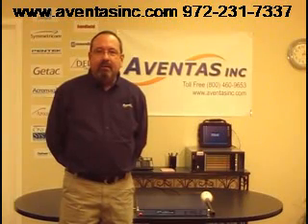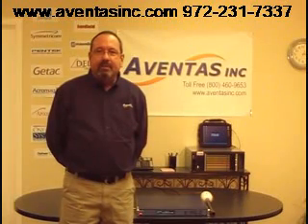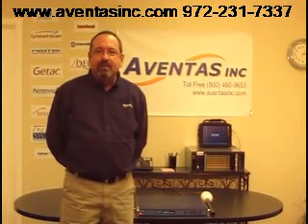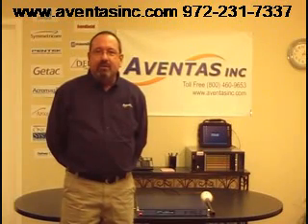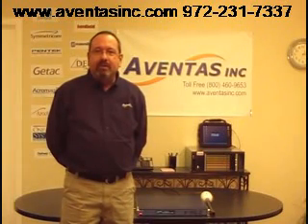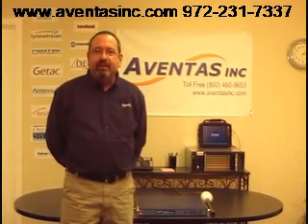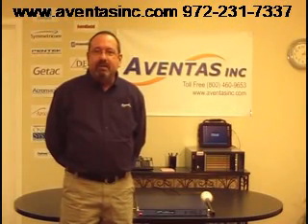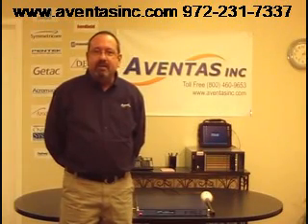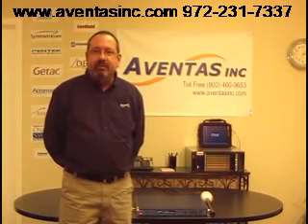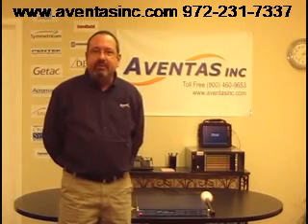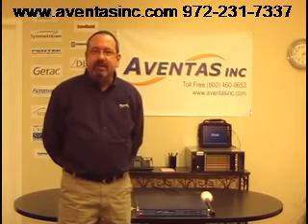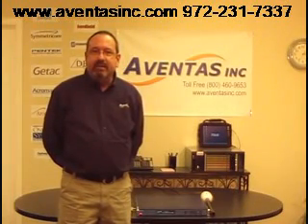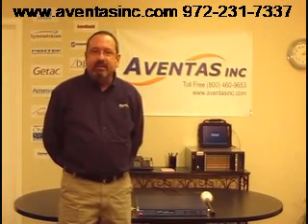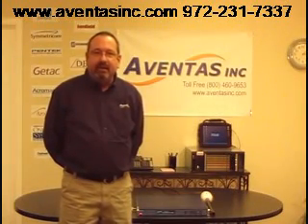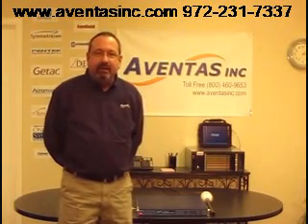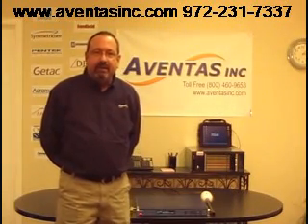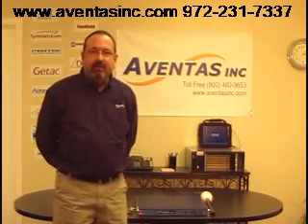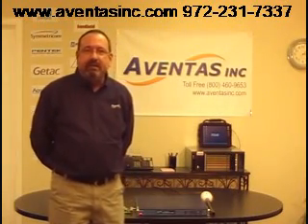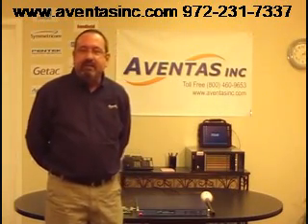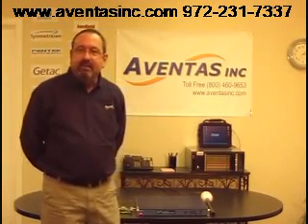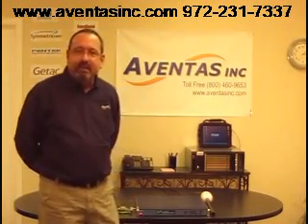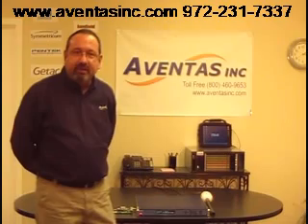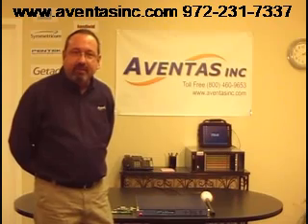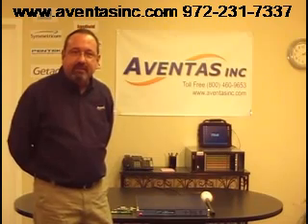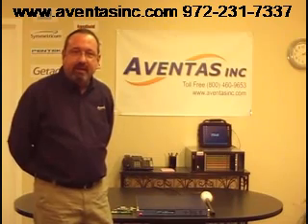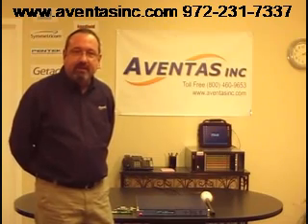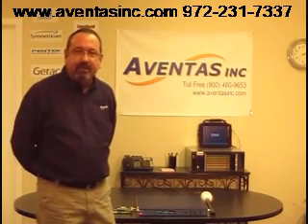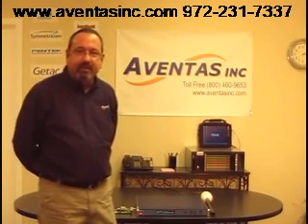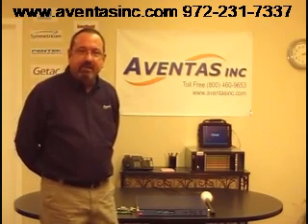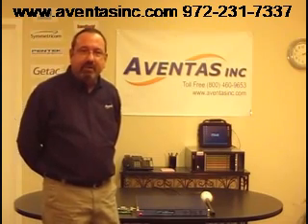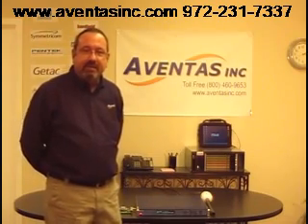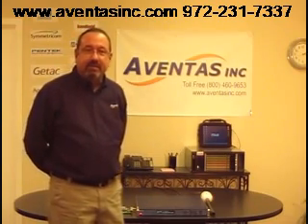Hello, I'm Thomas Hull with the Ventos here in Richardson, Texas, and today we're going to discuss the Symmetricom XLI time and frequency processor.